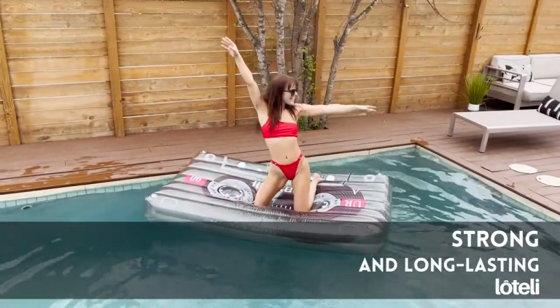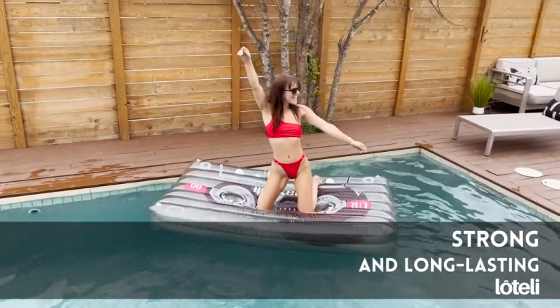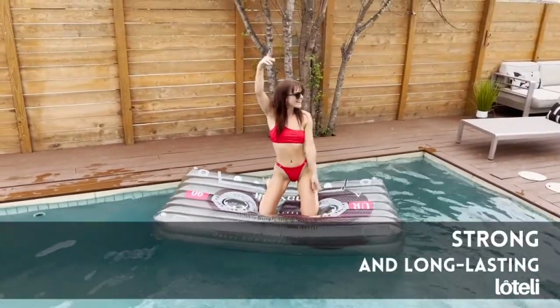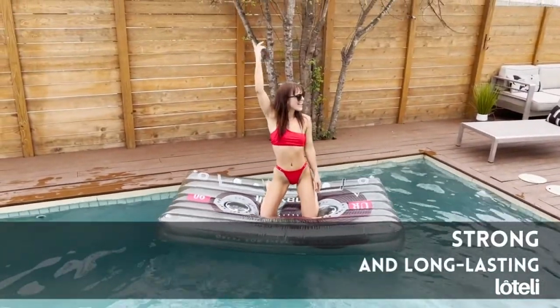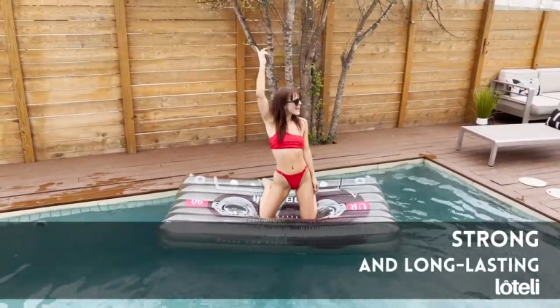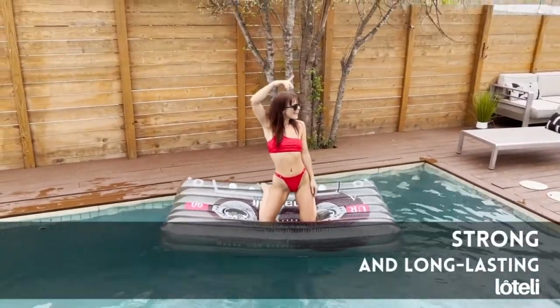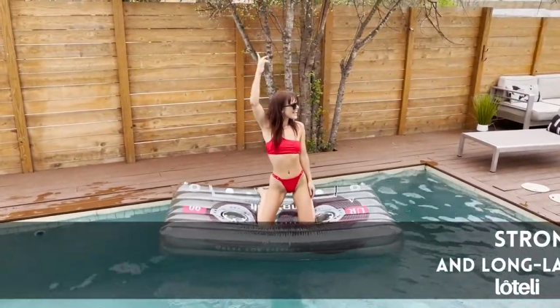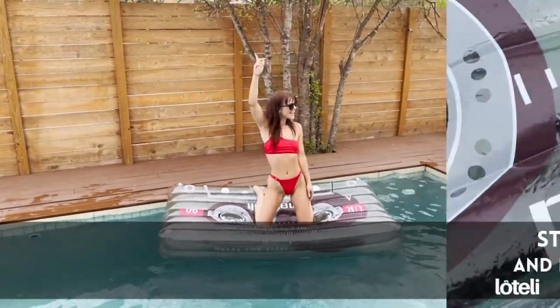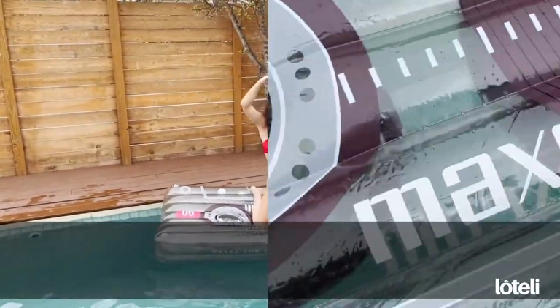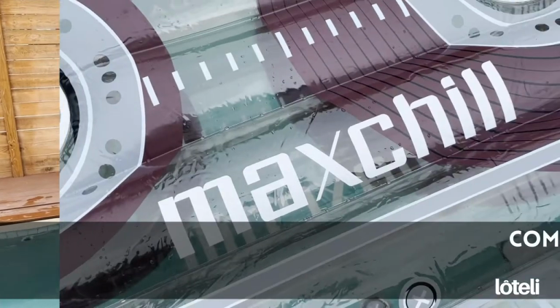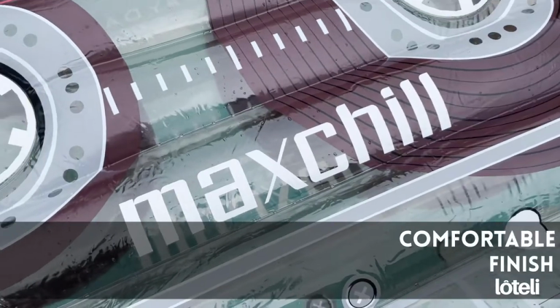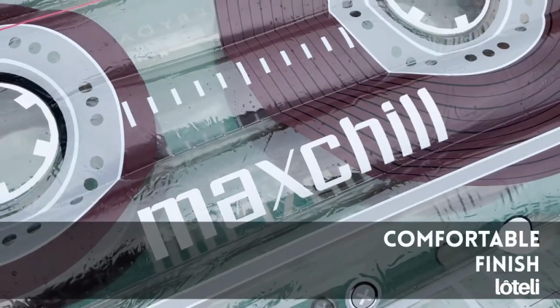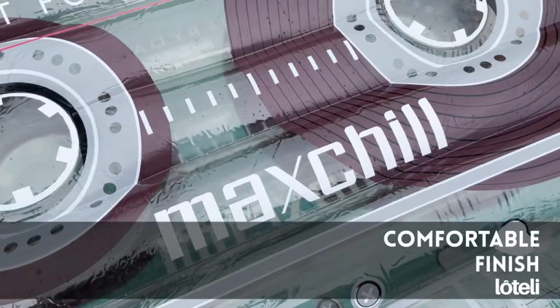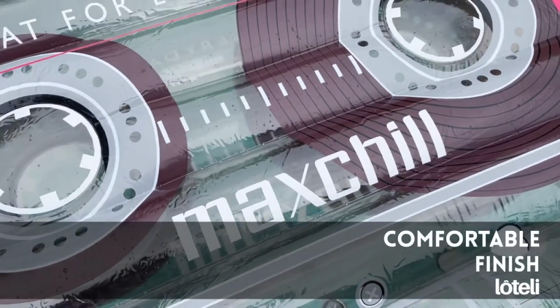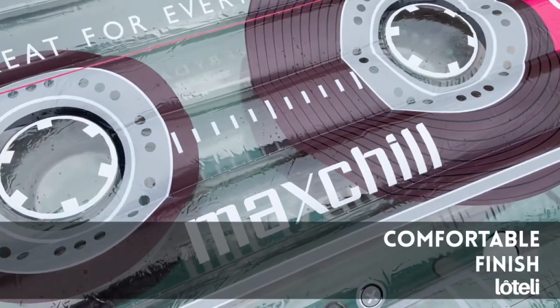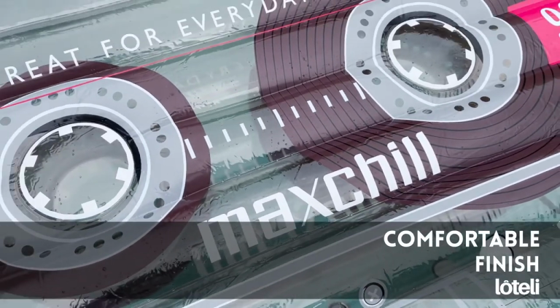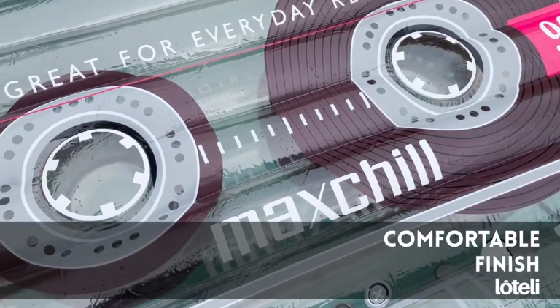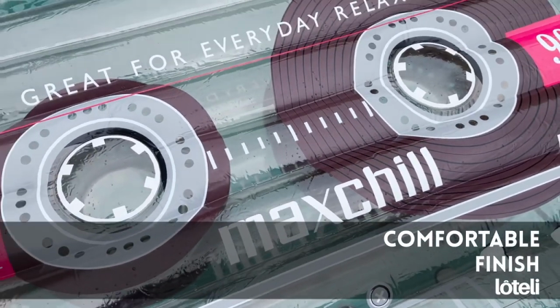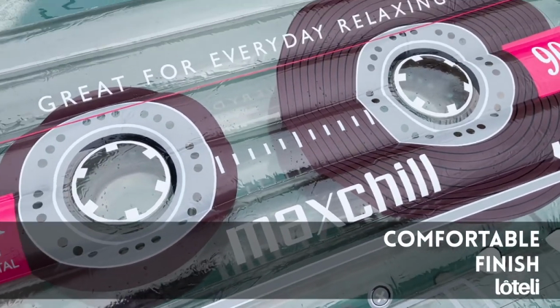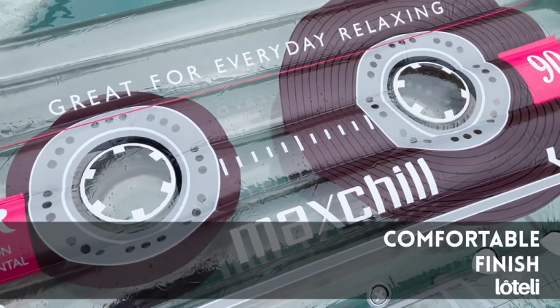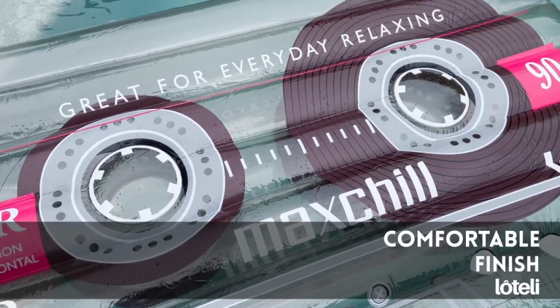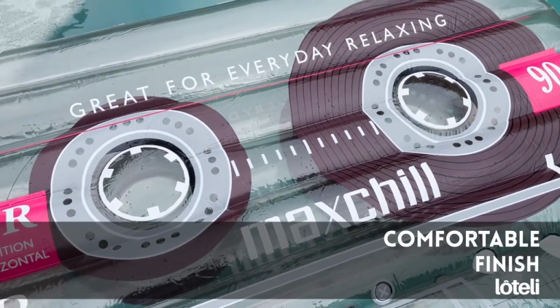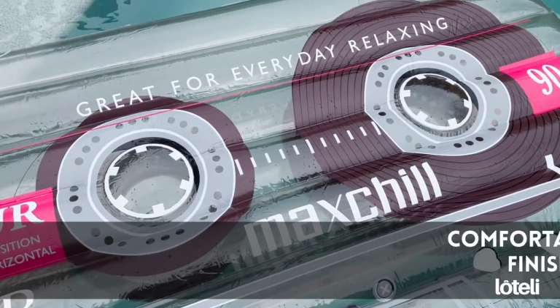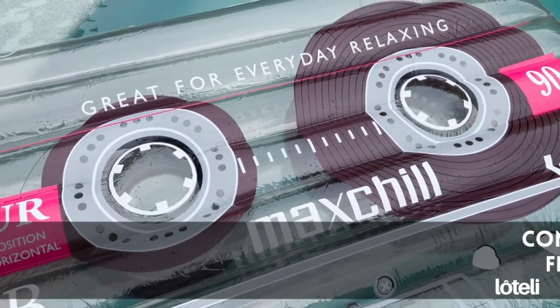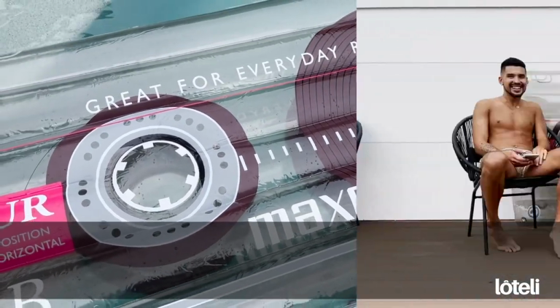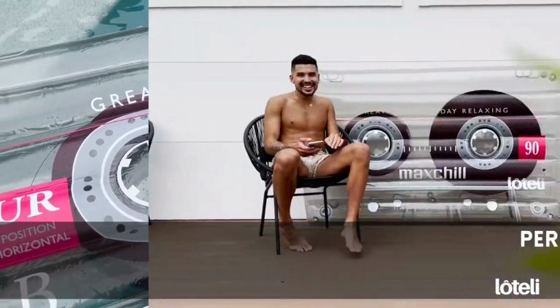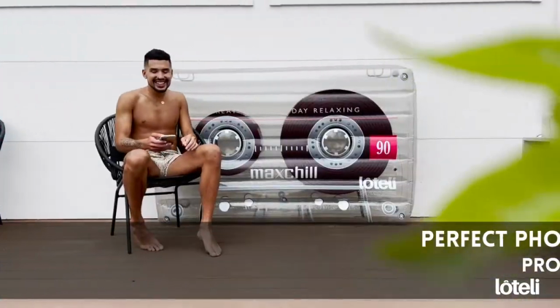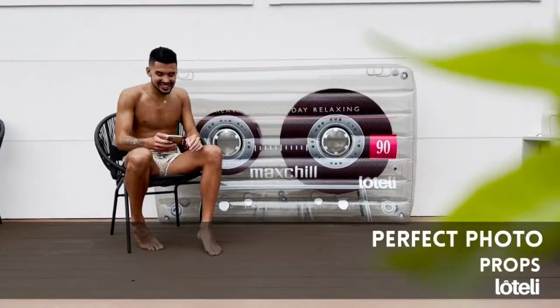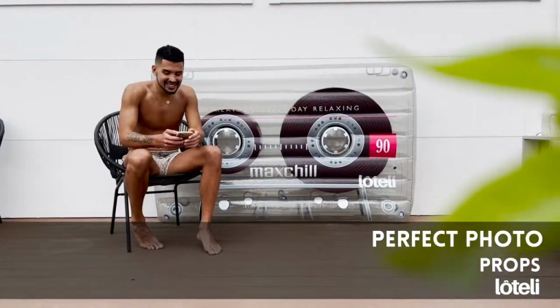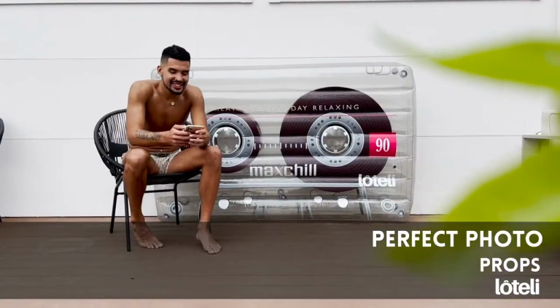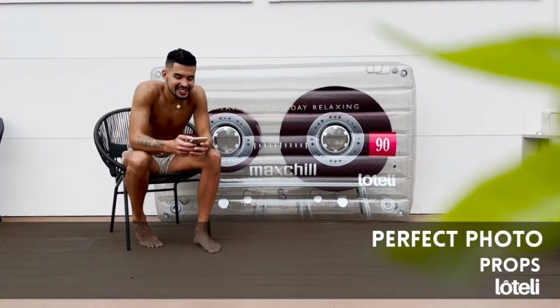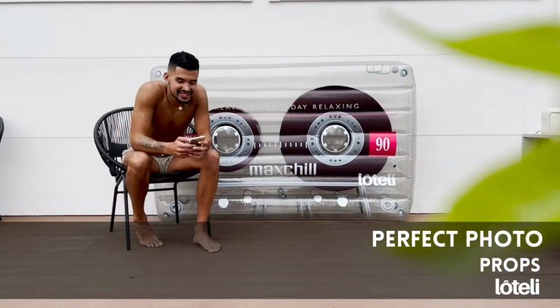They've got this double valve within their float which actually makes filling them up super easy. I think they're a great addition to any summer party.